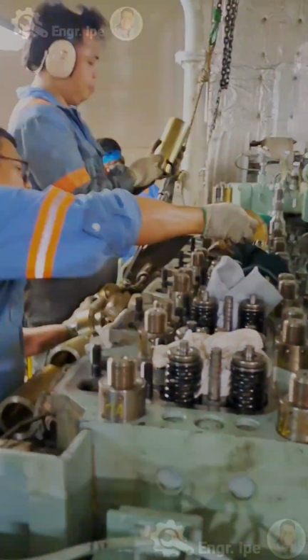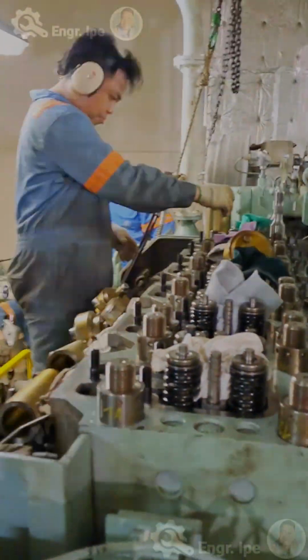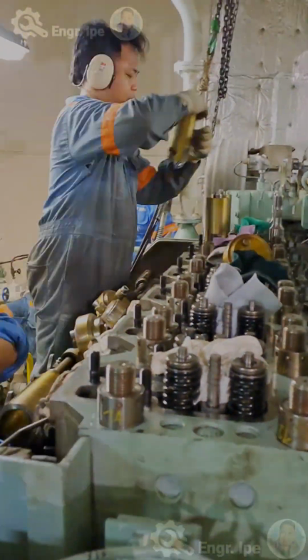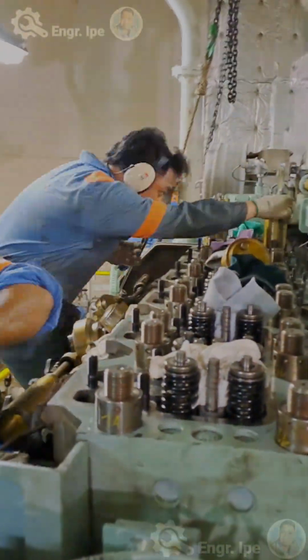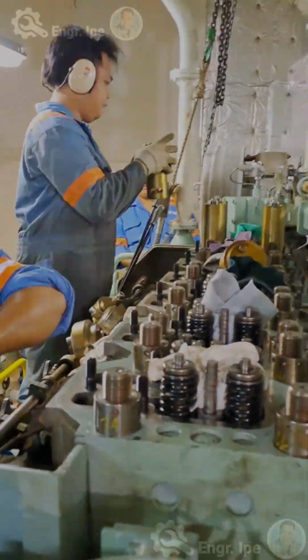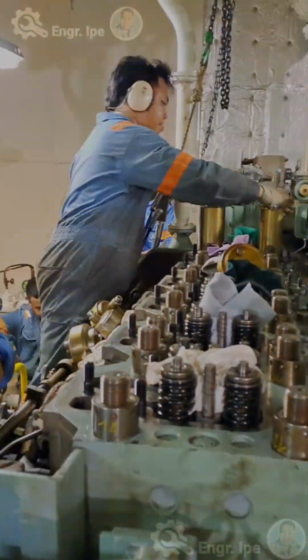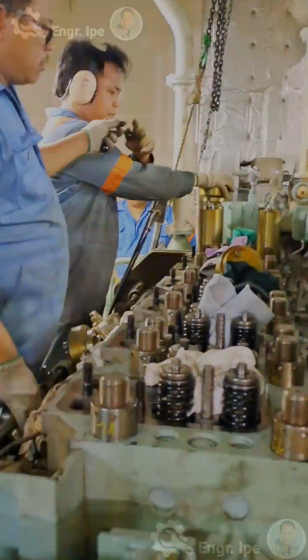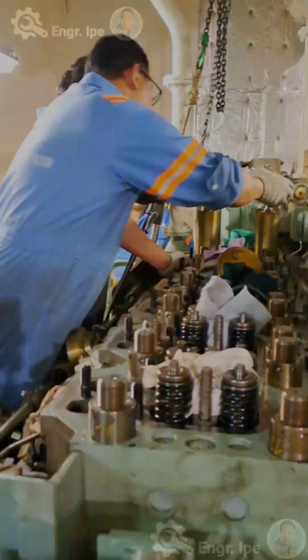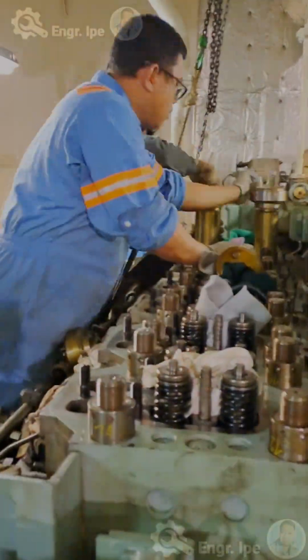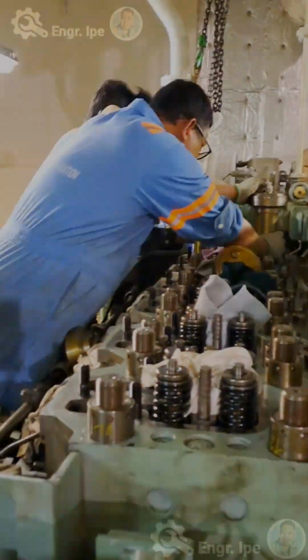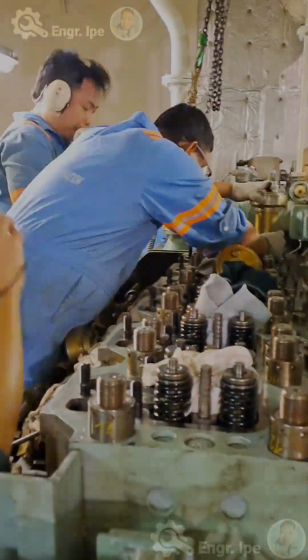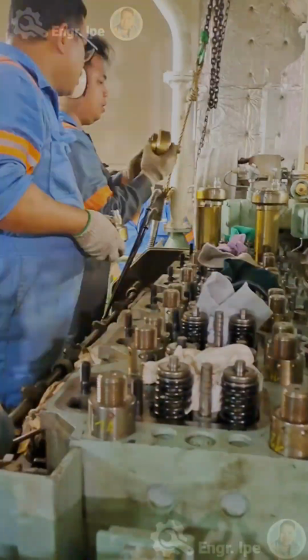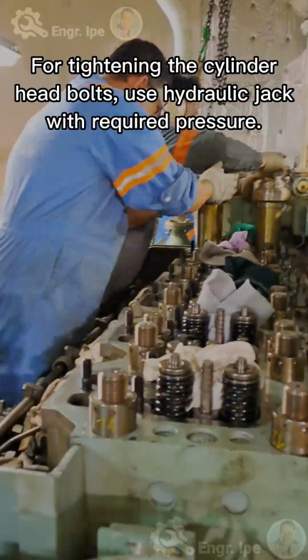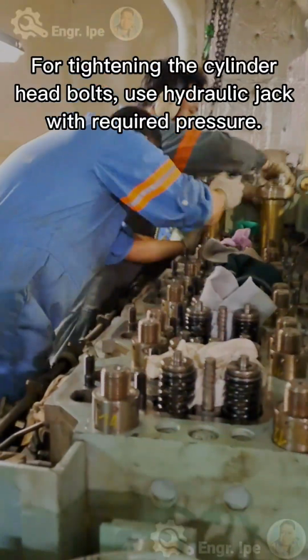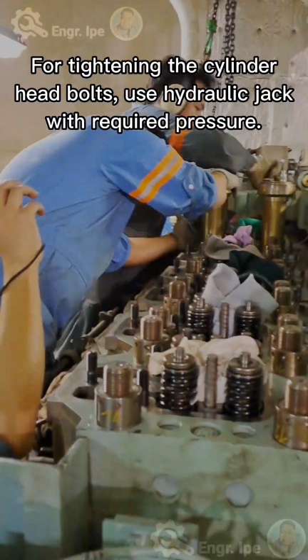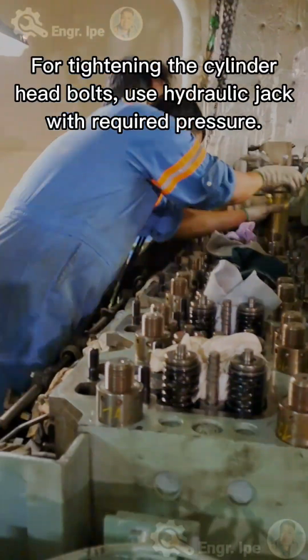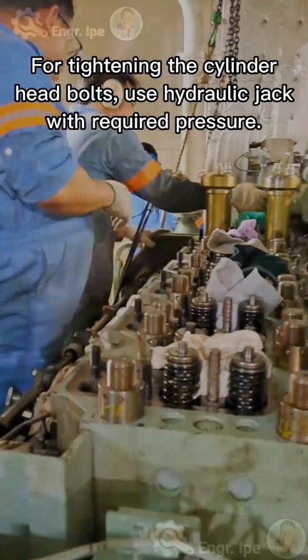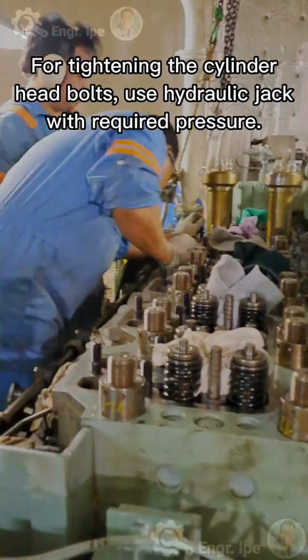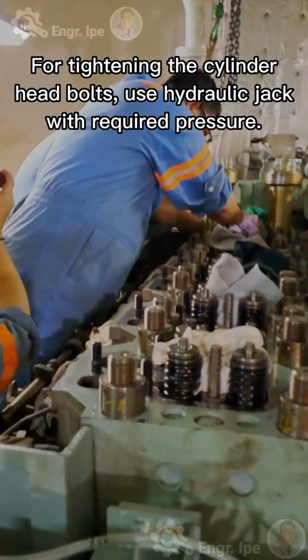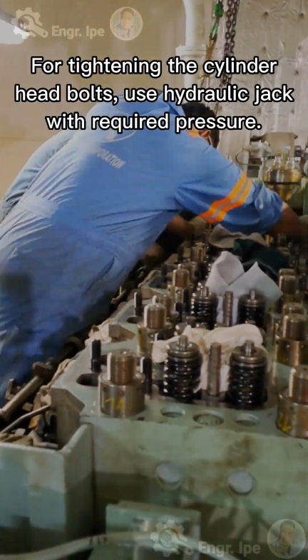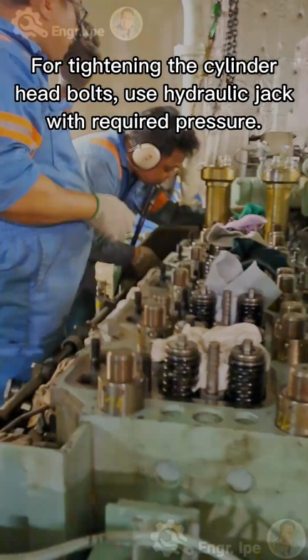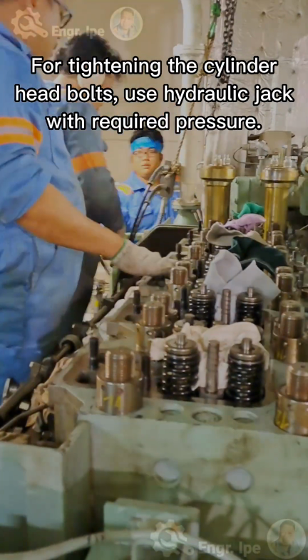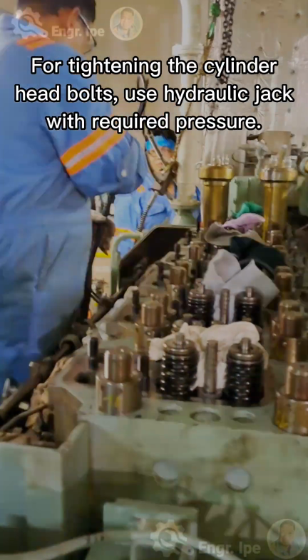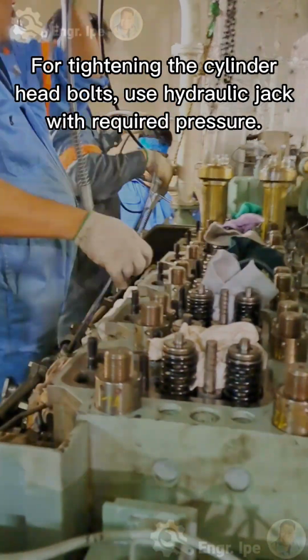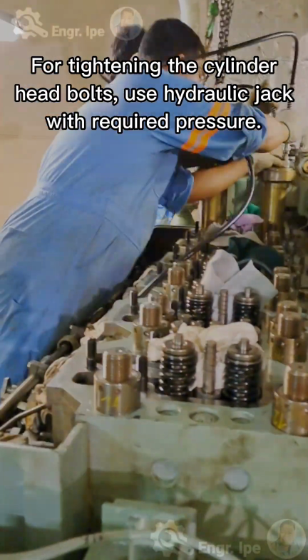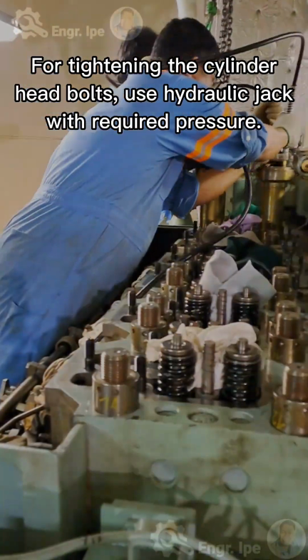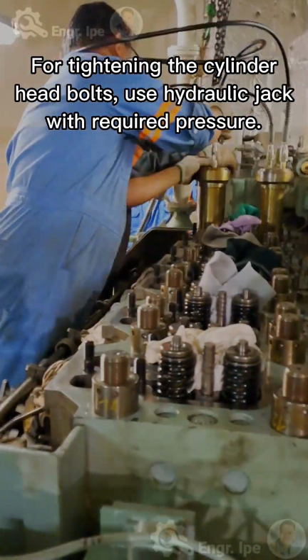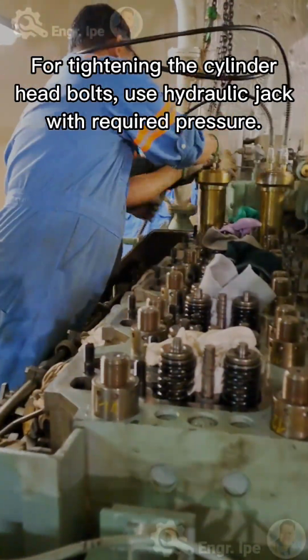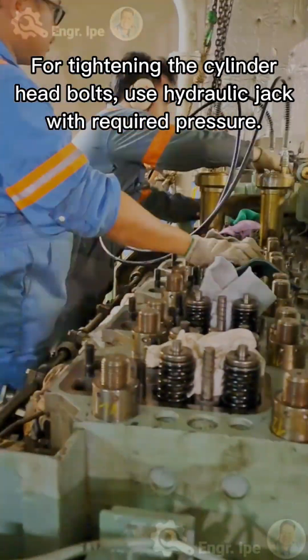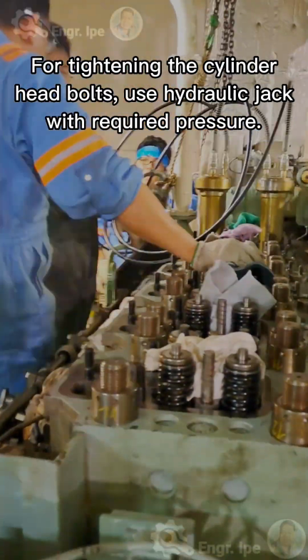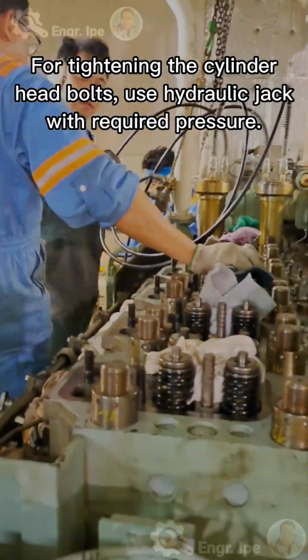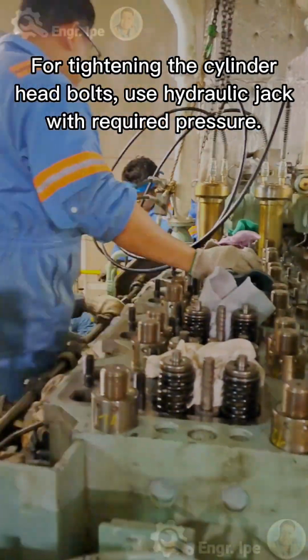For tightening the cylinder head bolts, use a hydraulic jack with the required pressure.